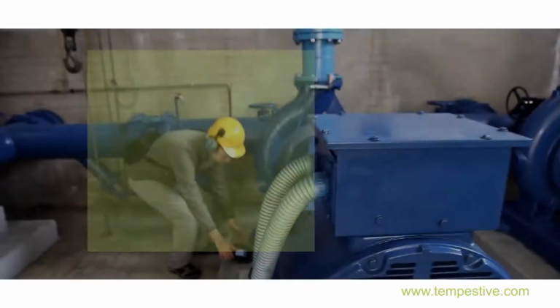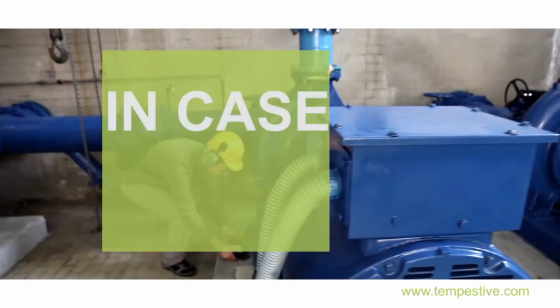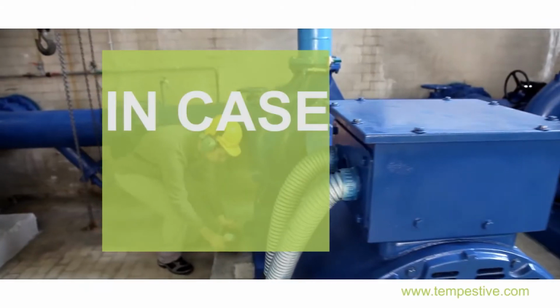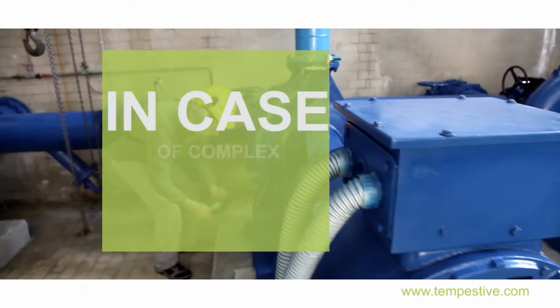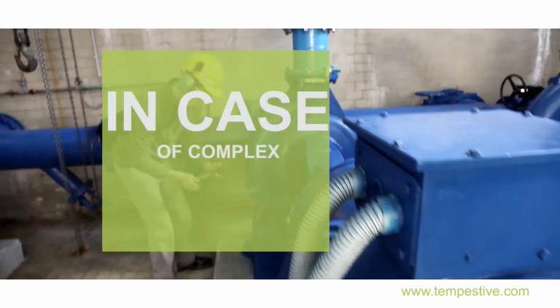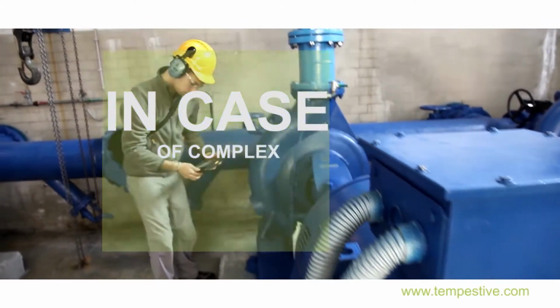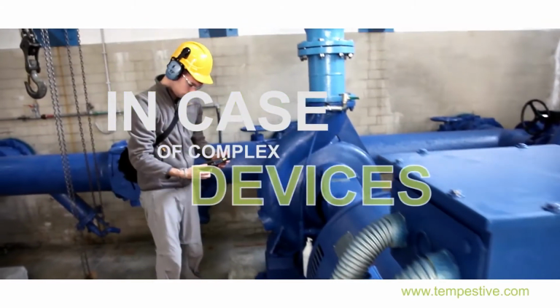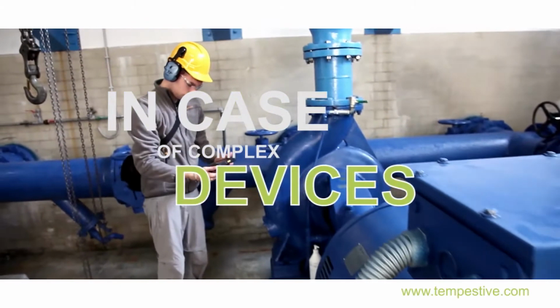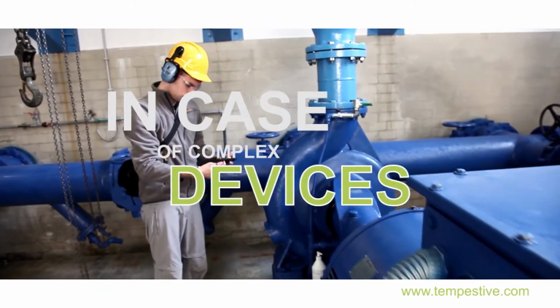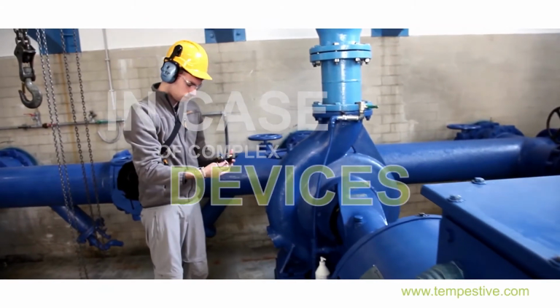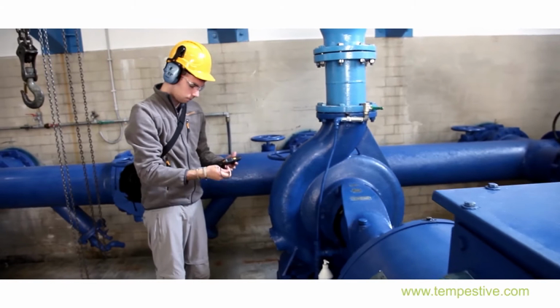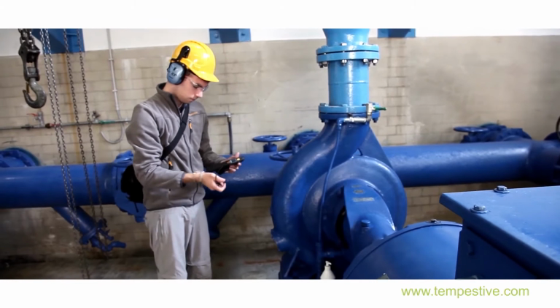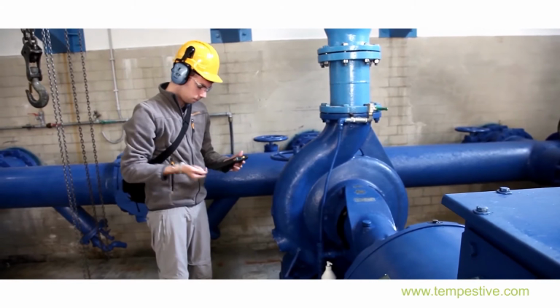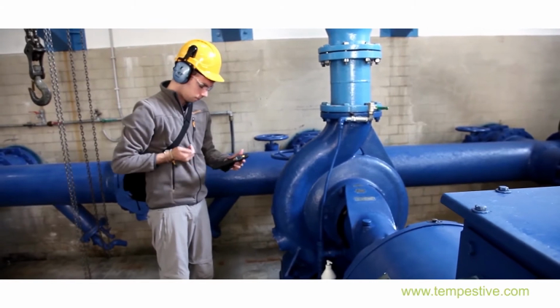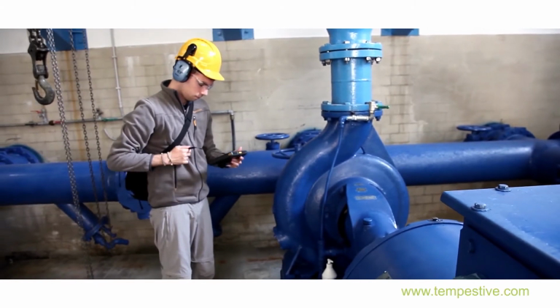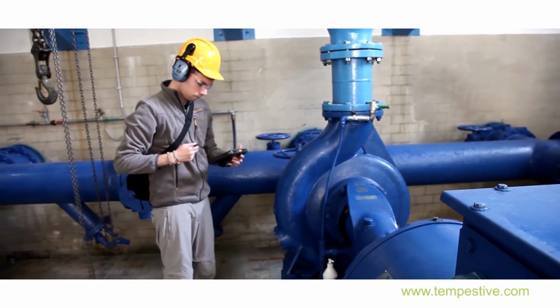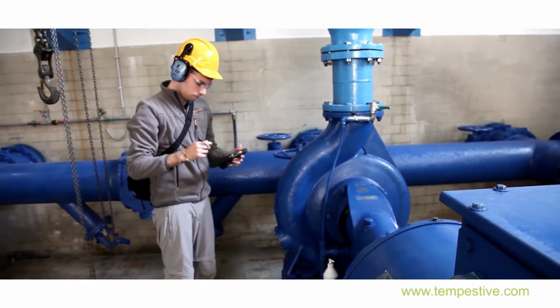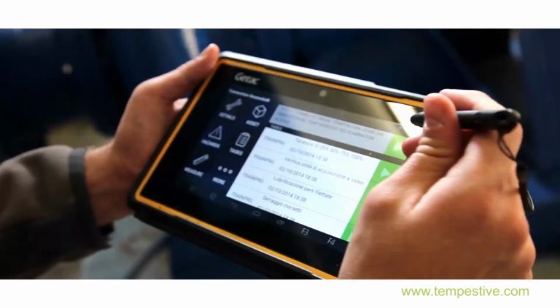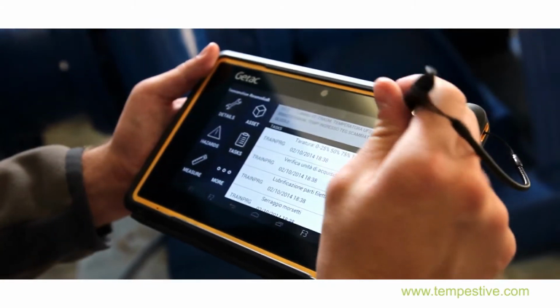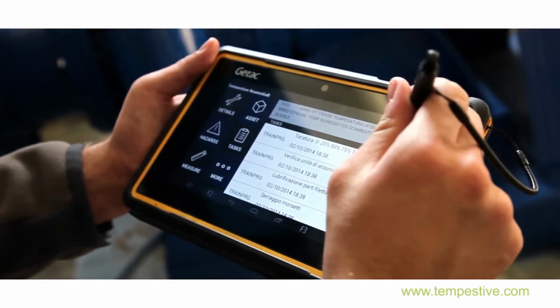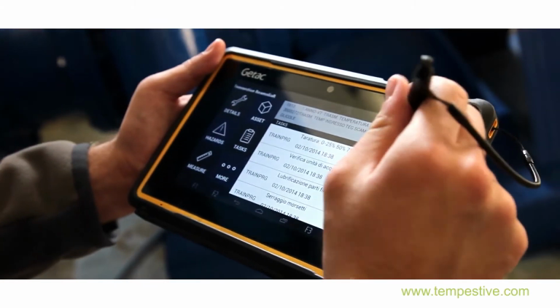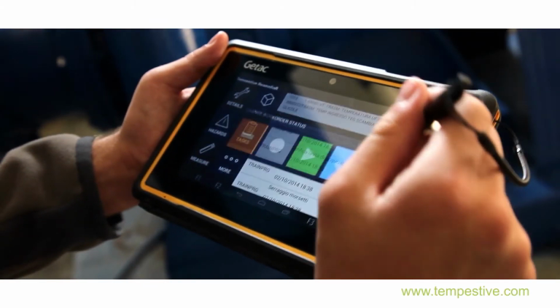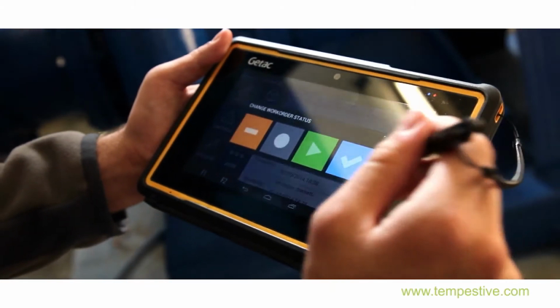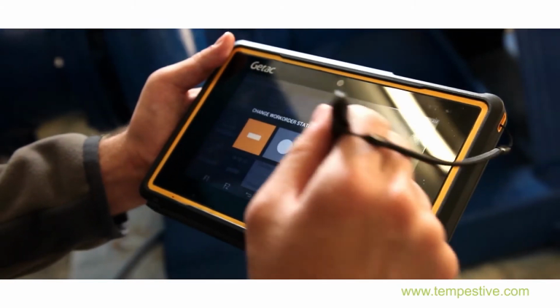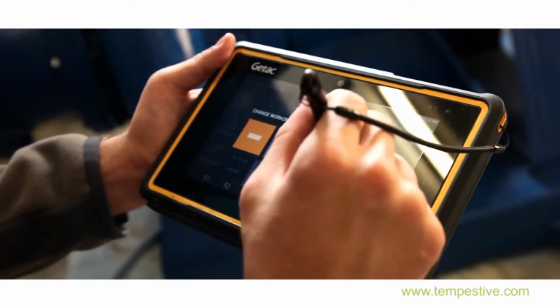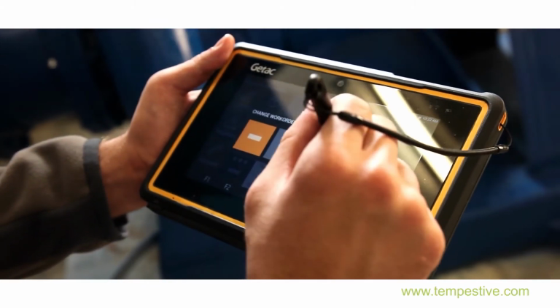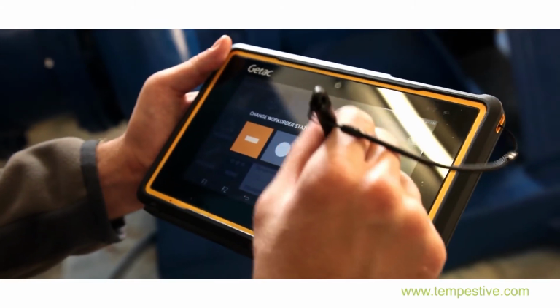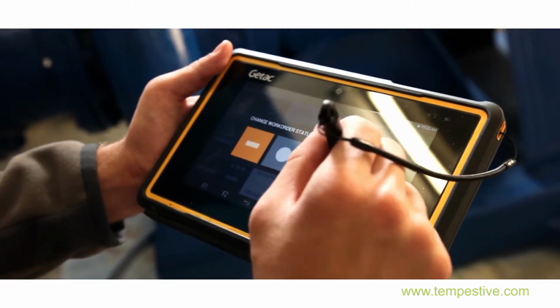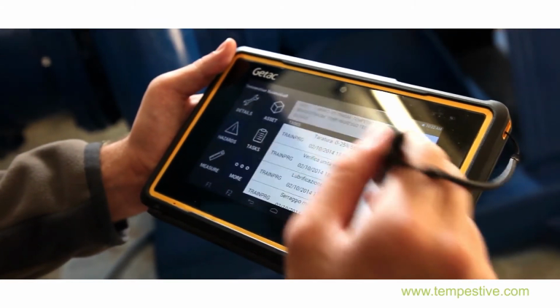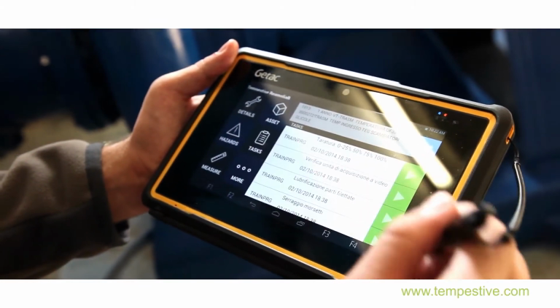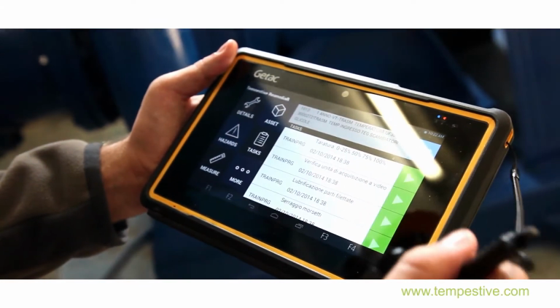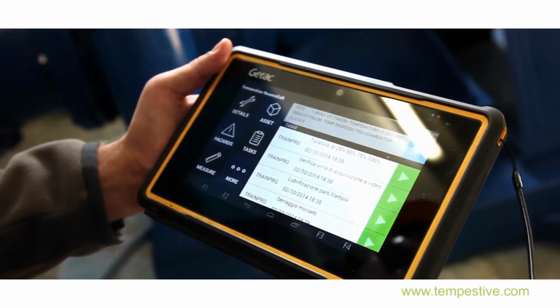In the case of complex devices, Reamplia assures the same quality of service to the operator using 3D video.